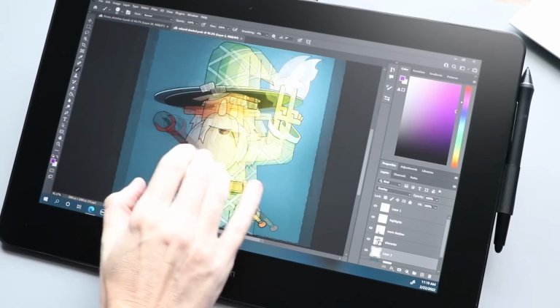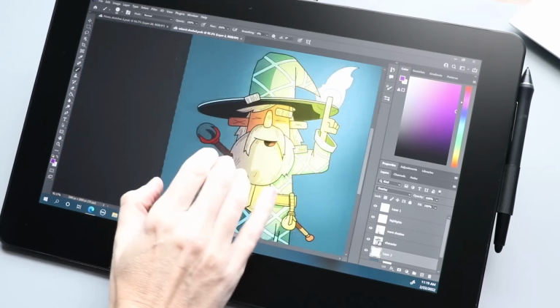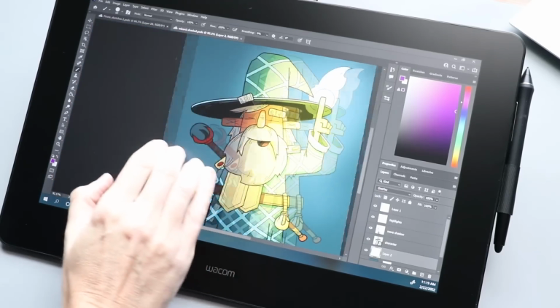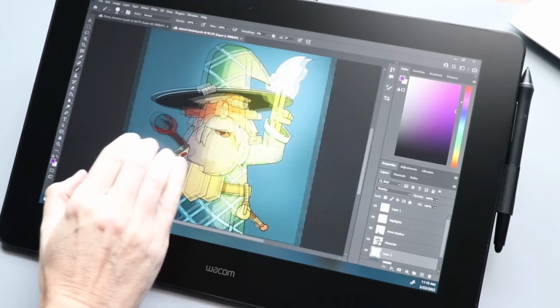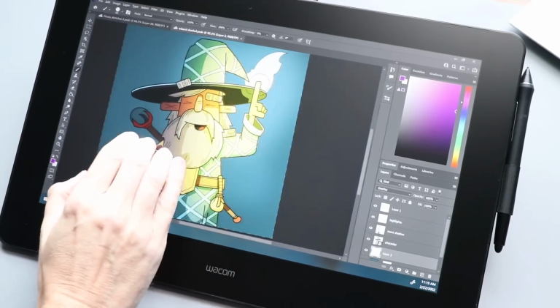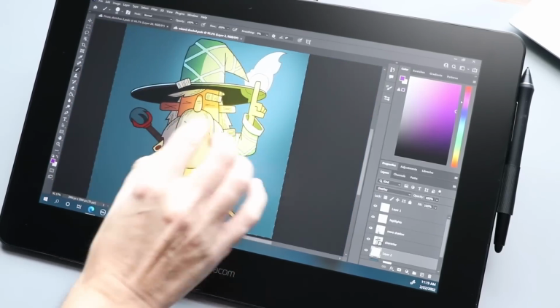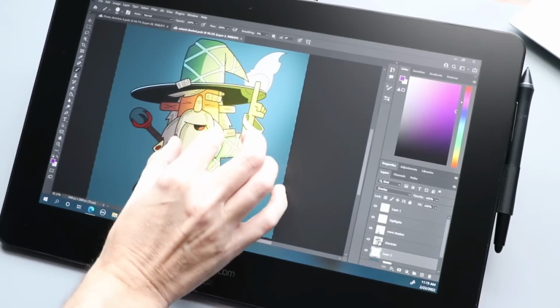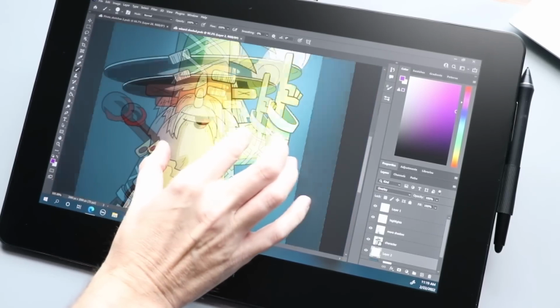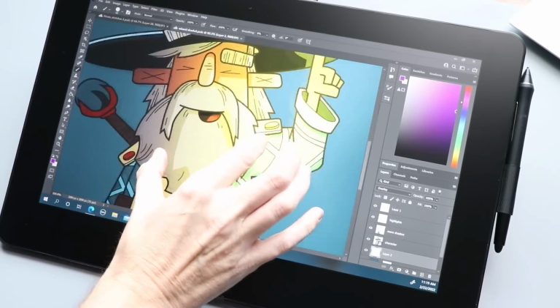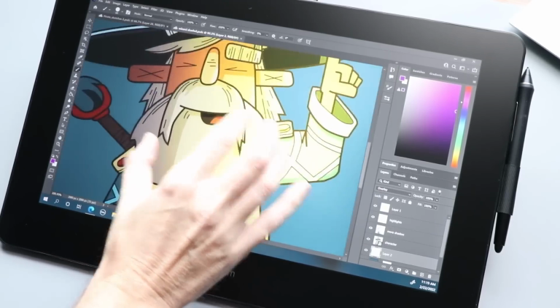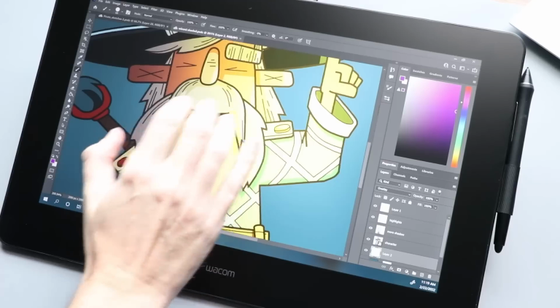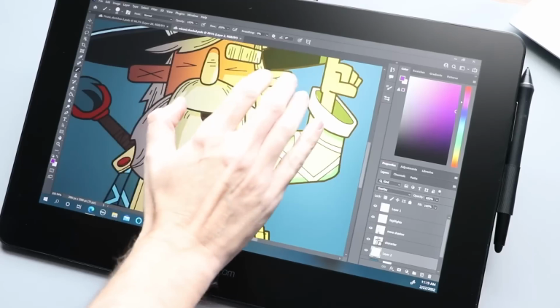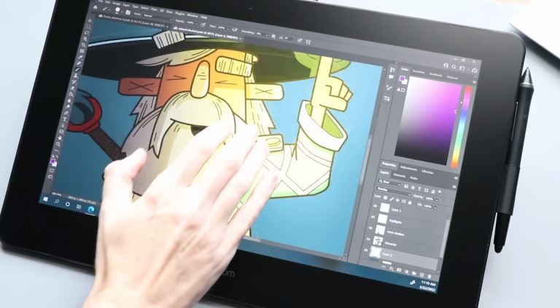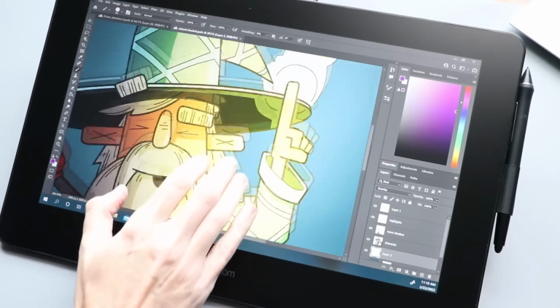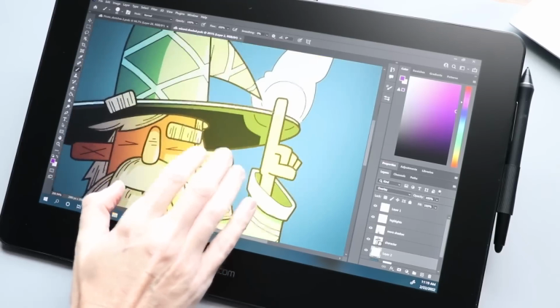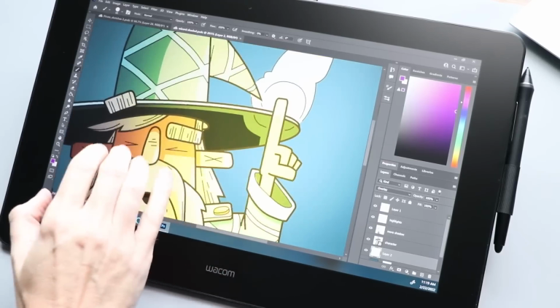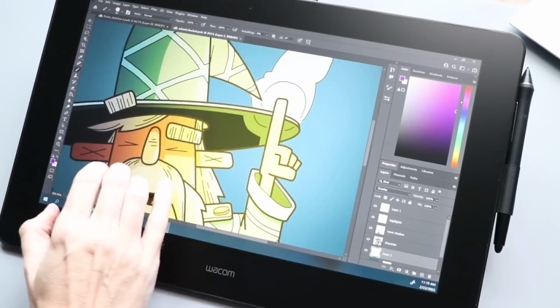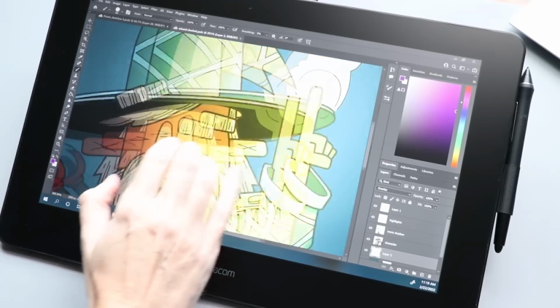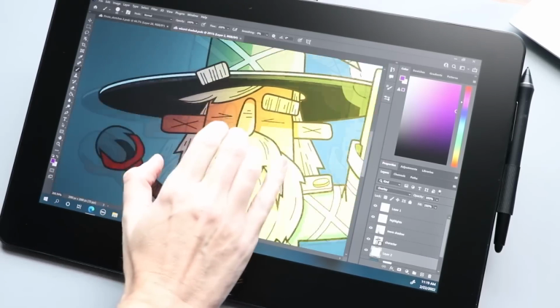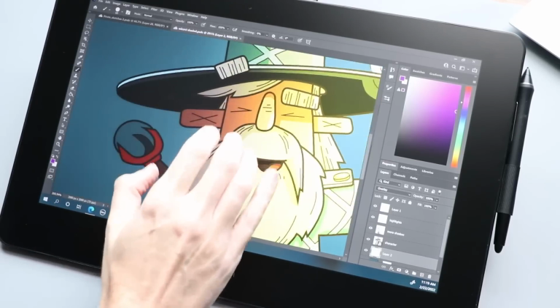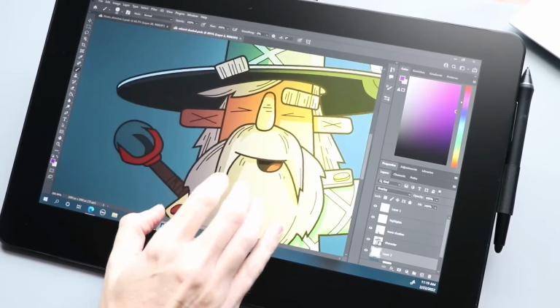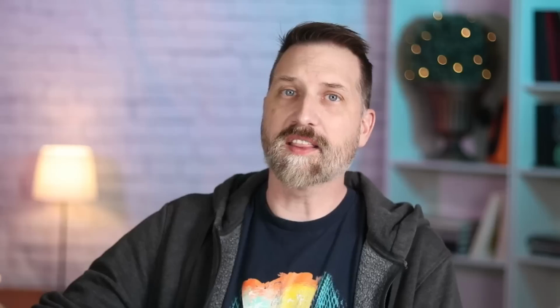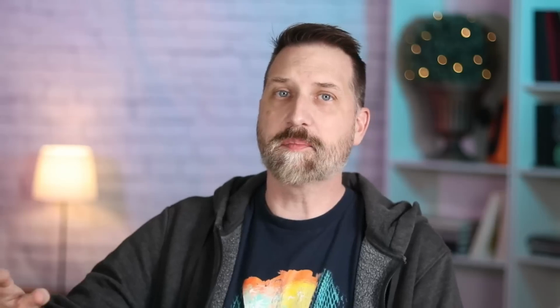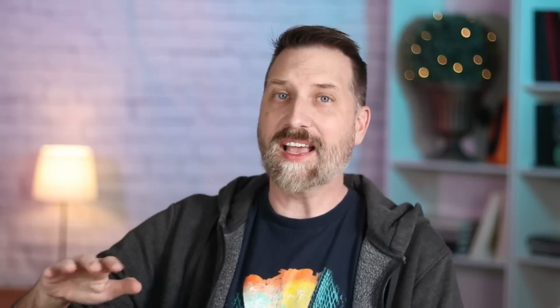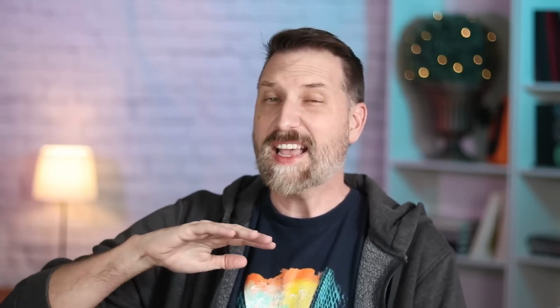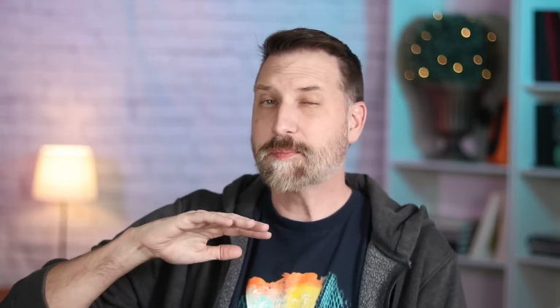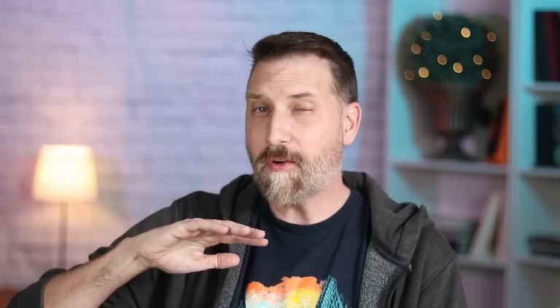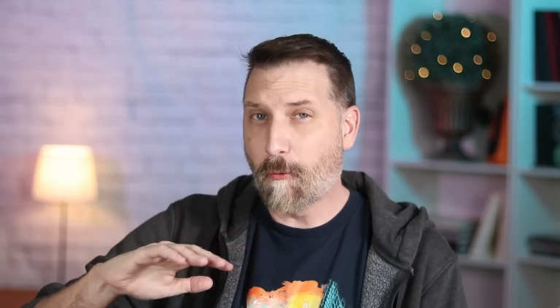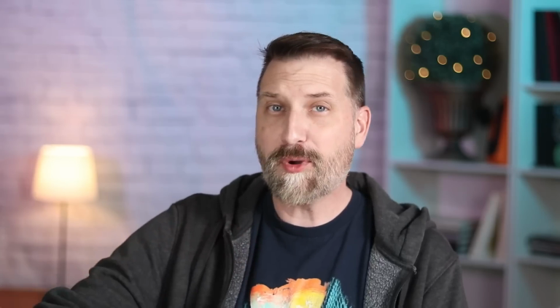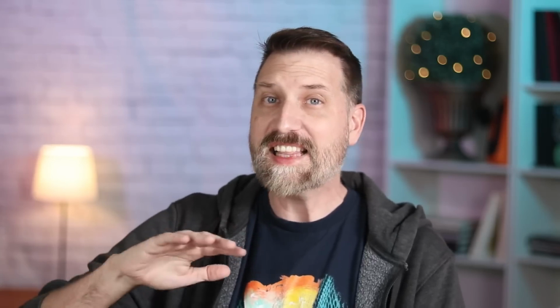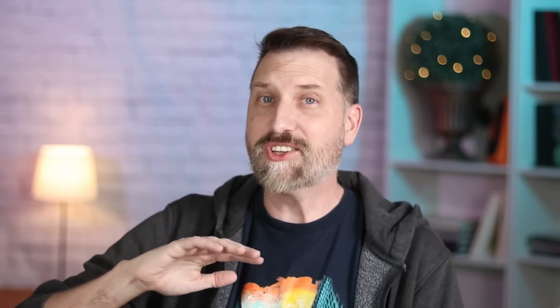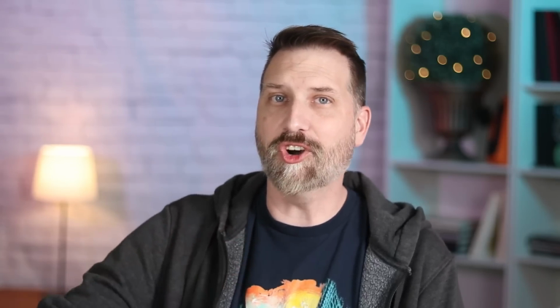You can pinch and zoom, or use two fingers to pan around, and all that fun stuff. The palm rejection on this display has been really good.